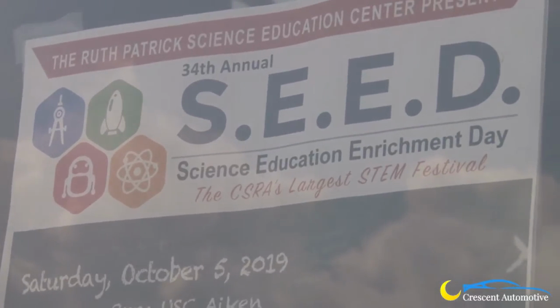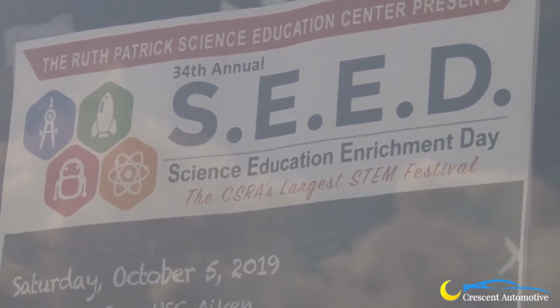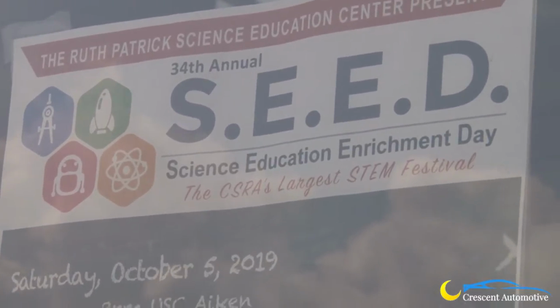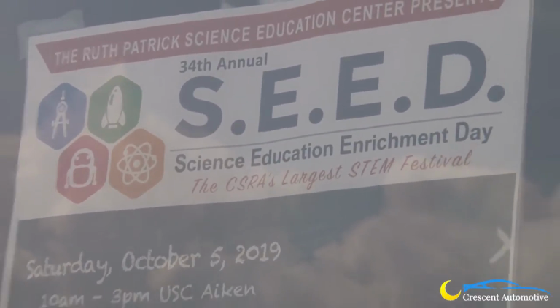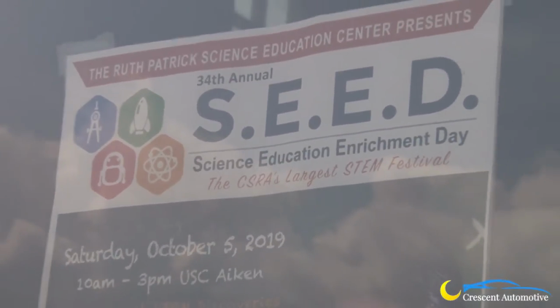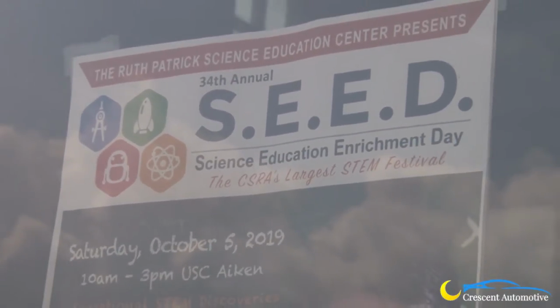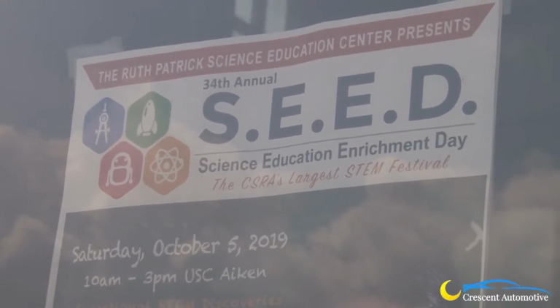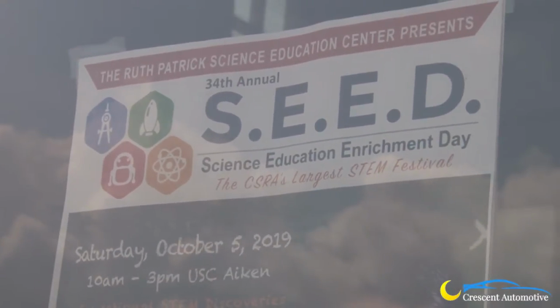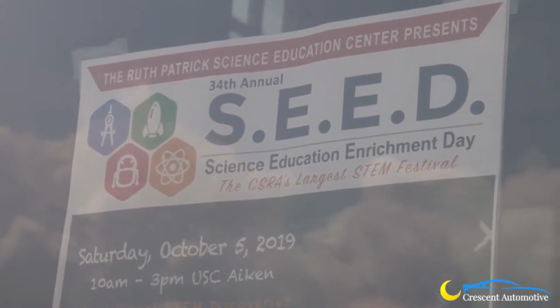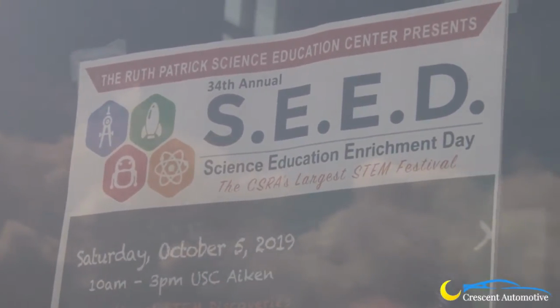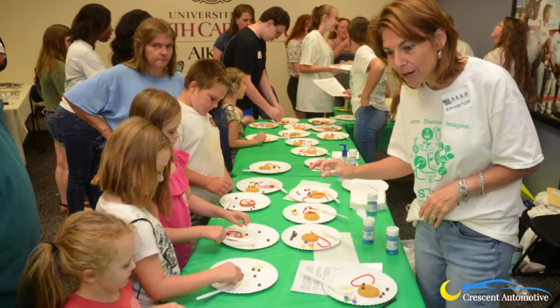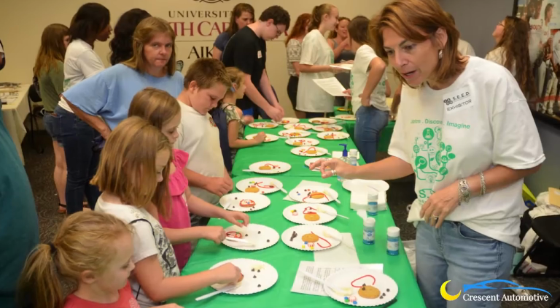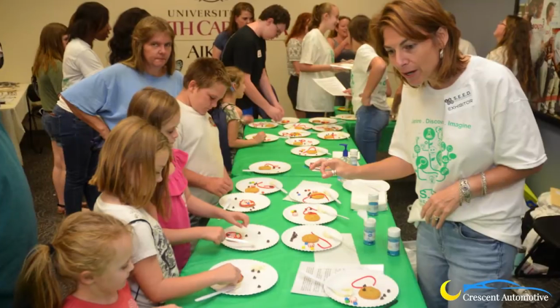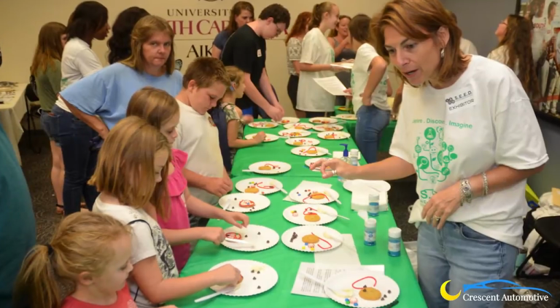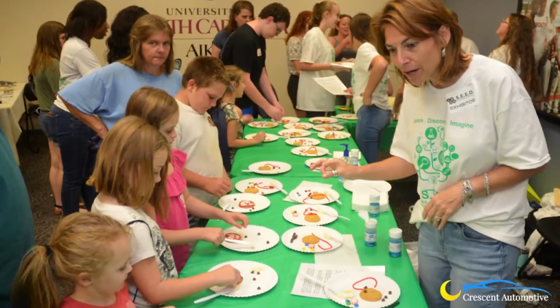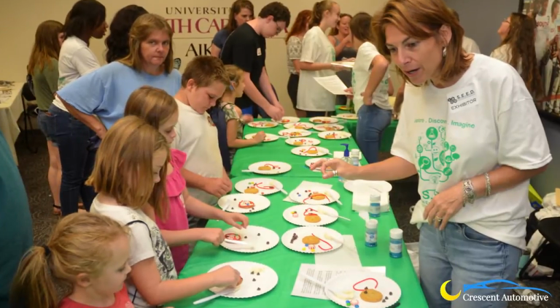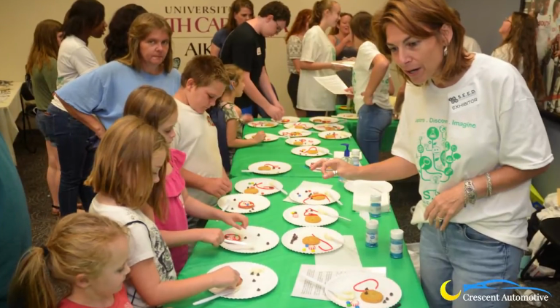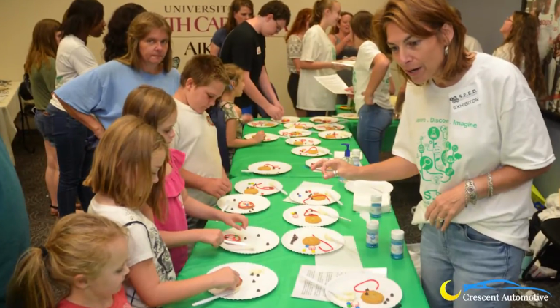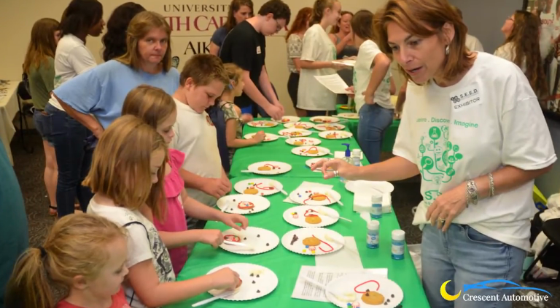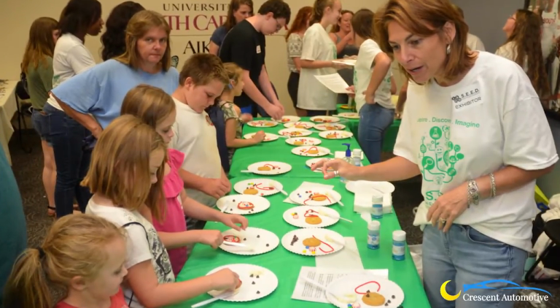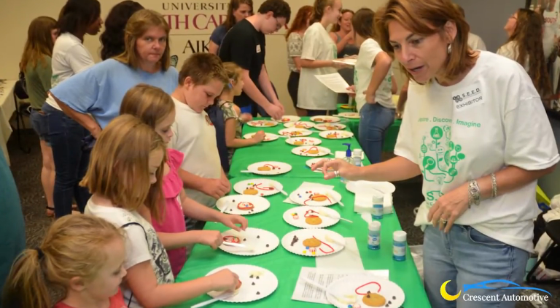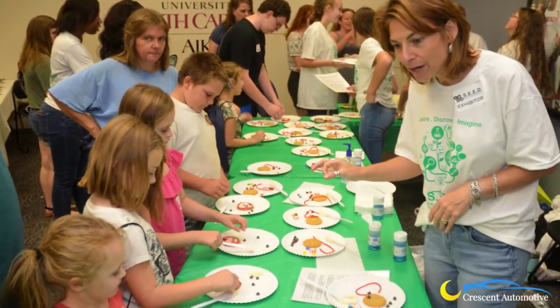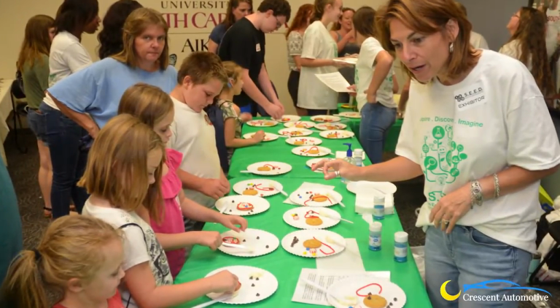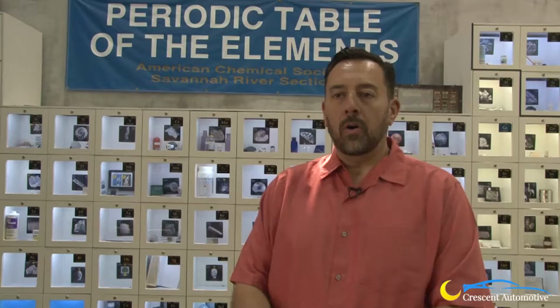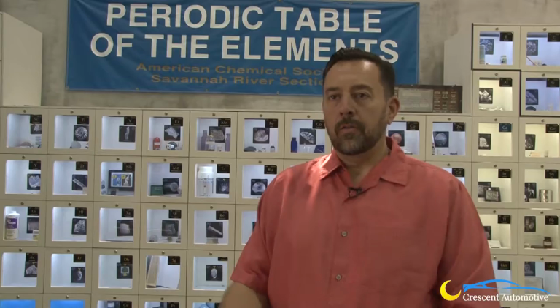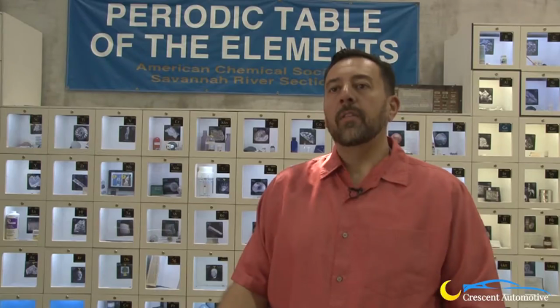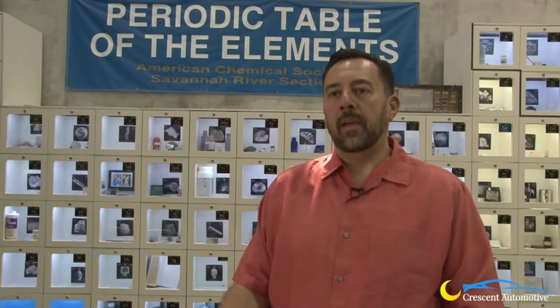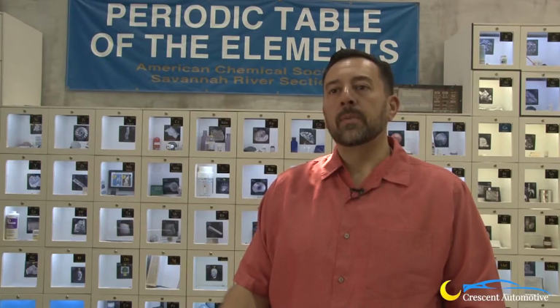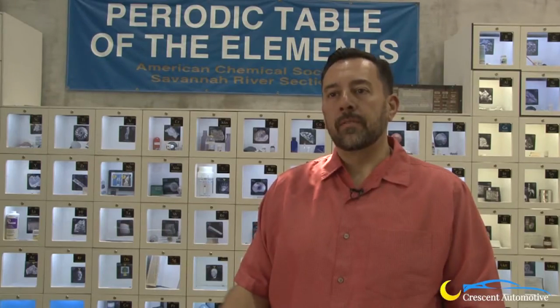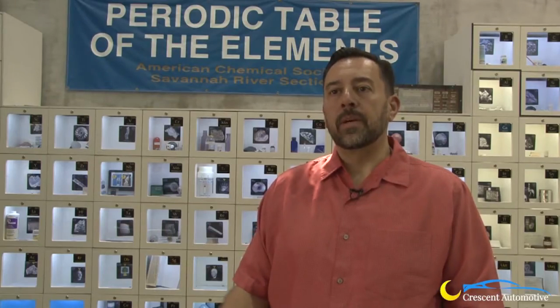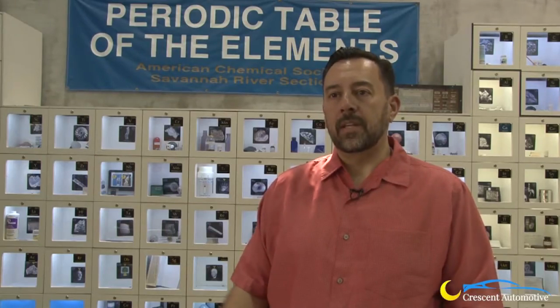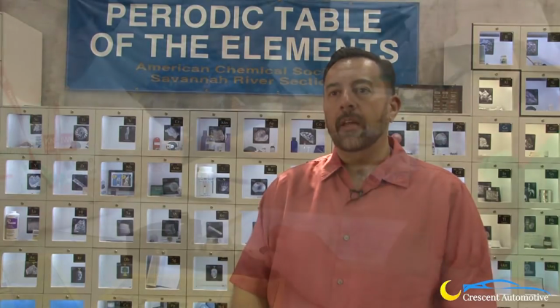SEED is Saturday, October 5th, 10 a.m. until 3 p.m., all throughout the campus of USC Aiken.